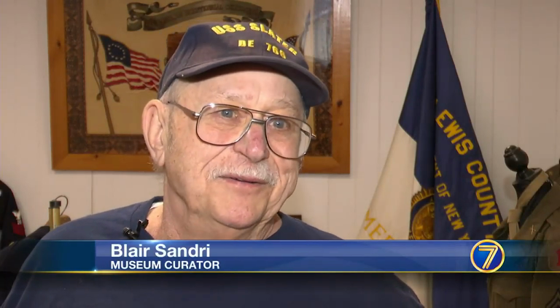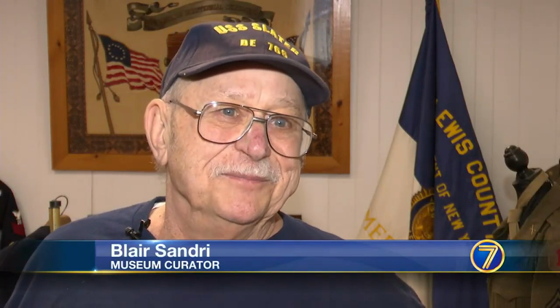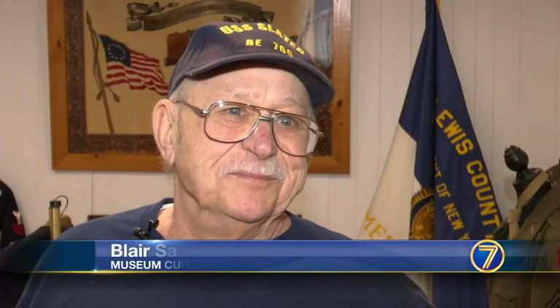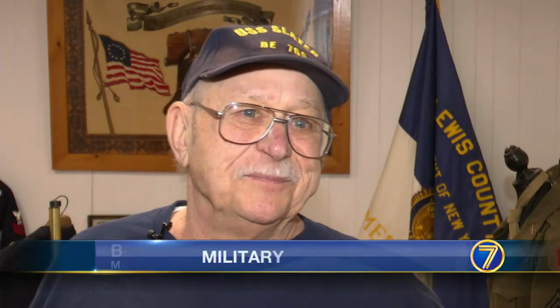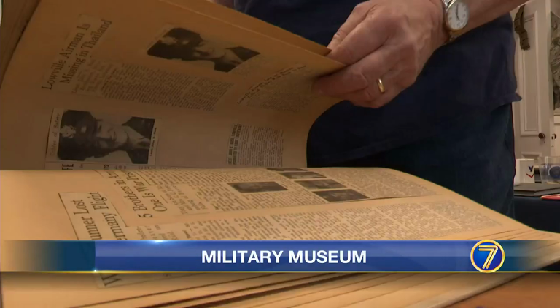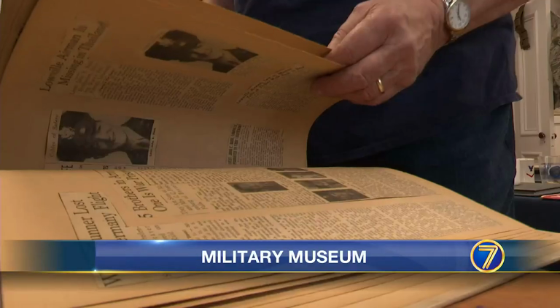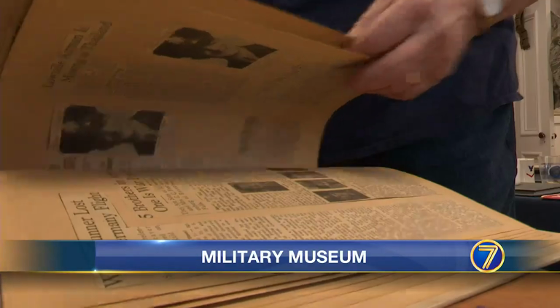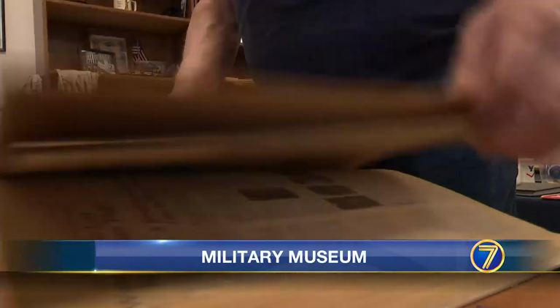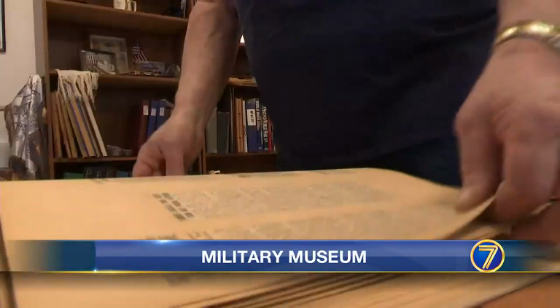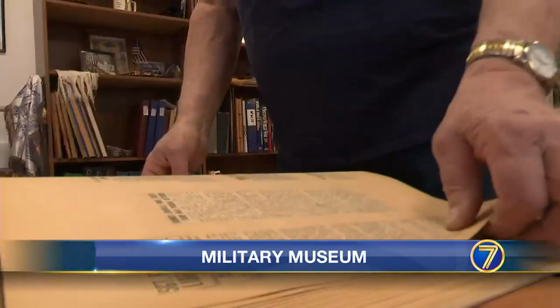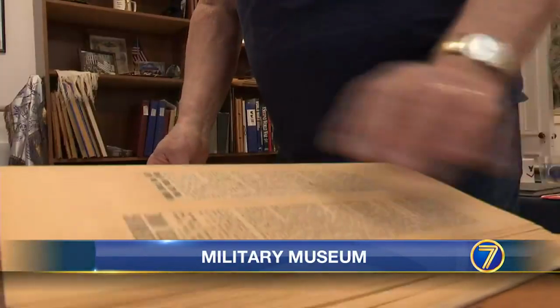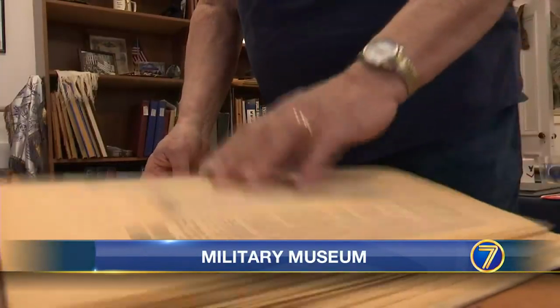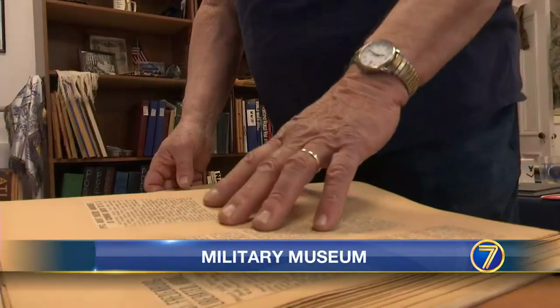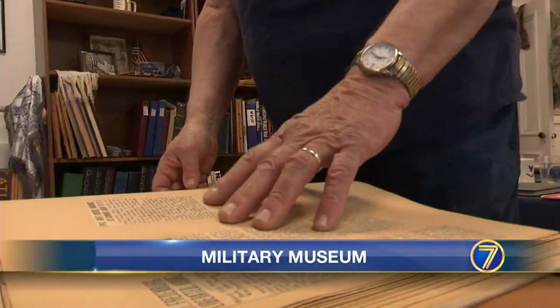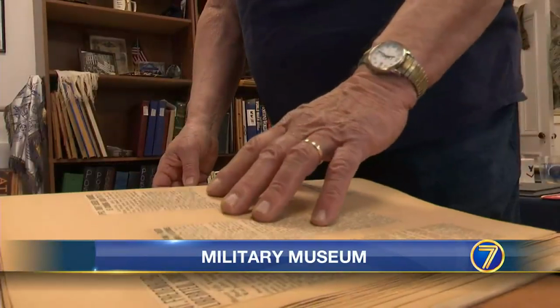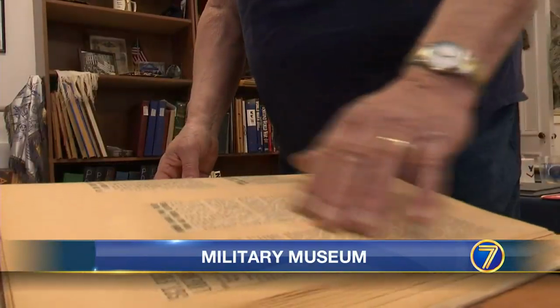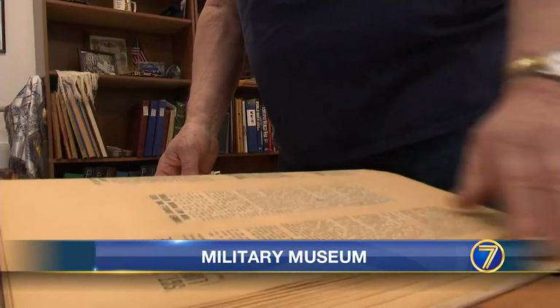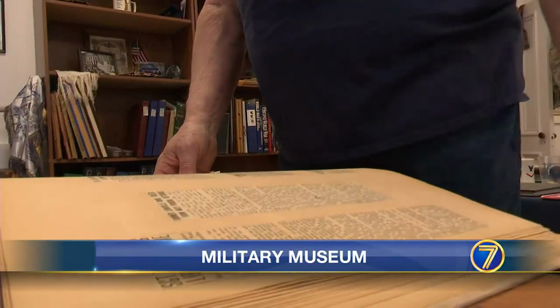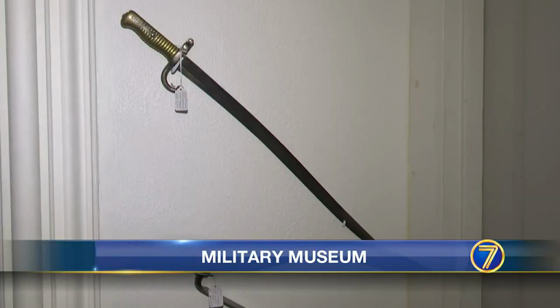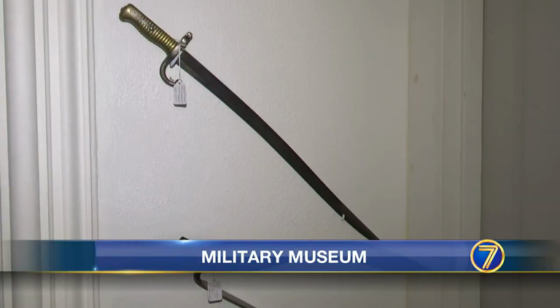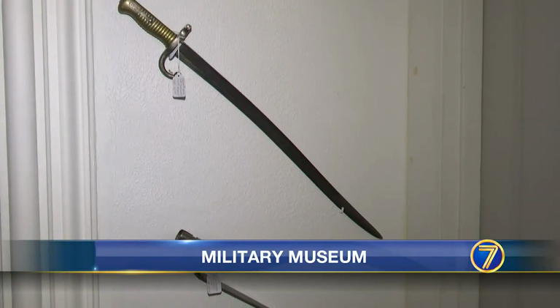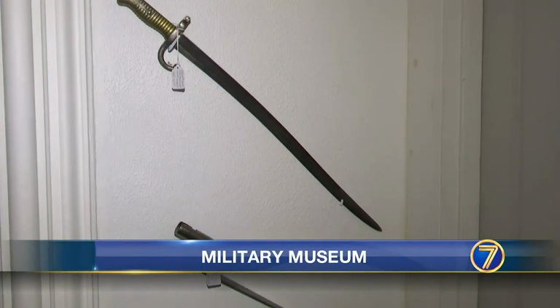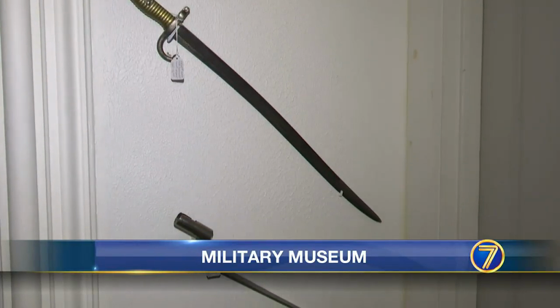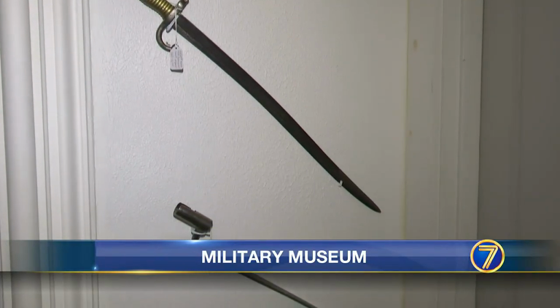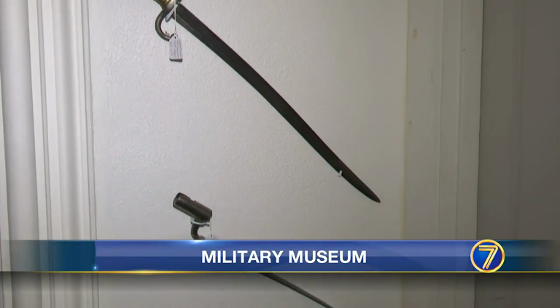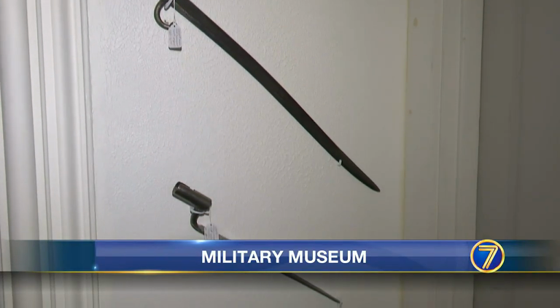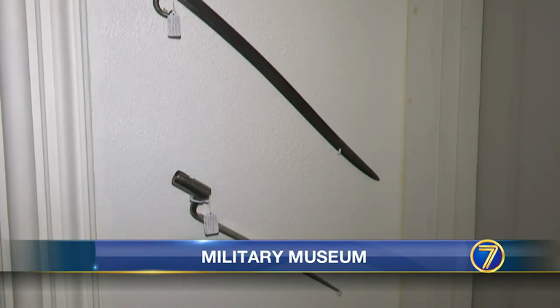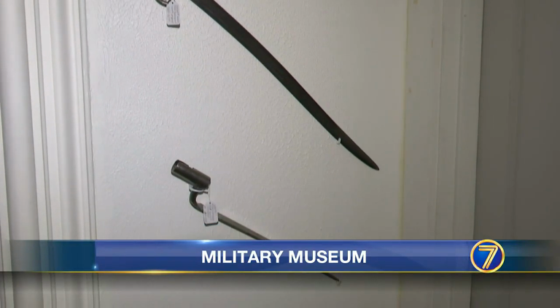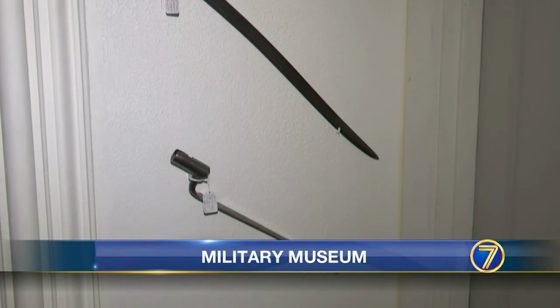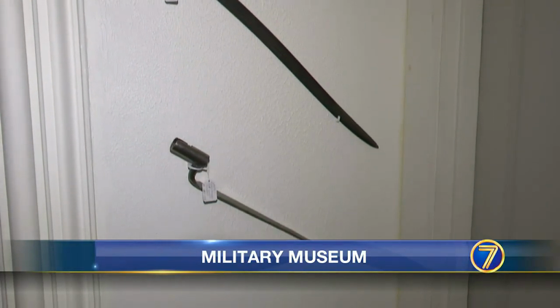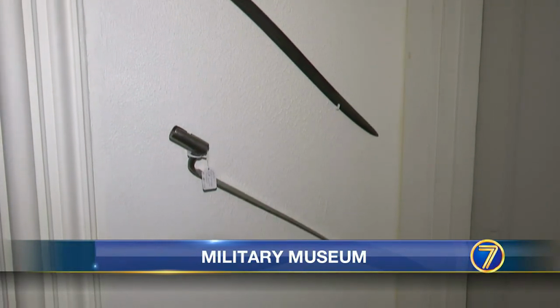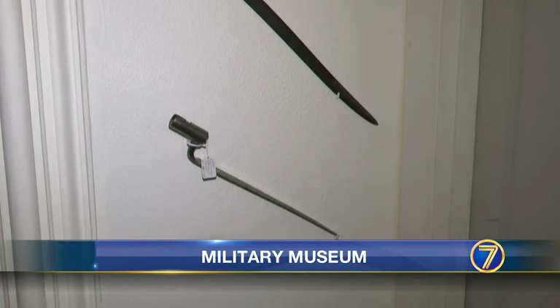Meet Blair Sandry. As museum curator, he sorts and catalogs artifacts from as early as the mid-1800s — some of them local.